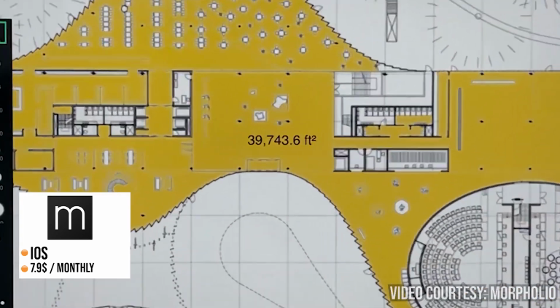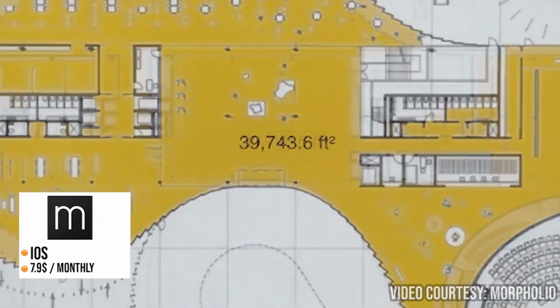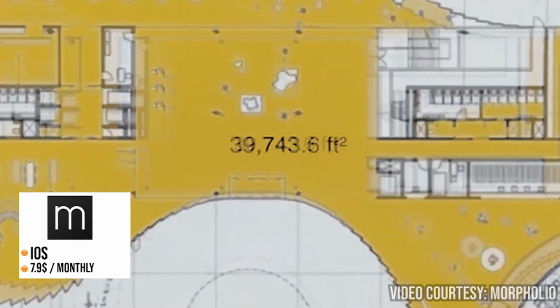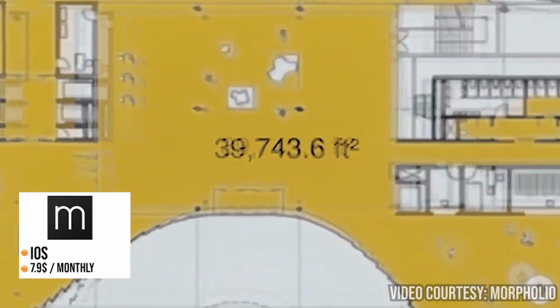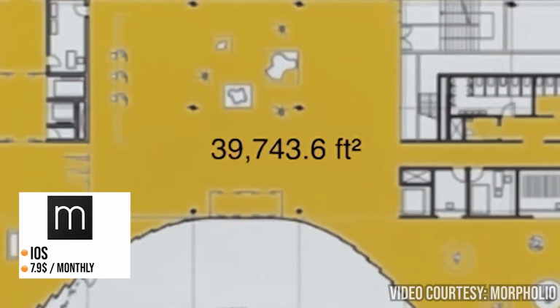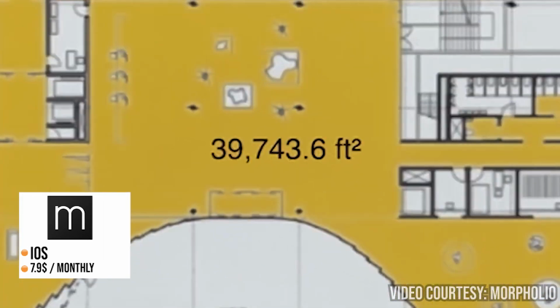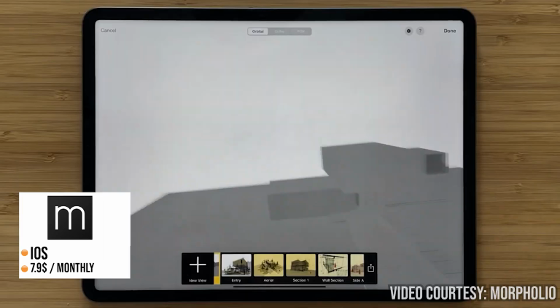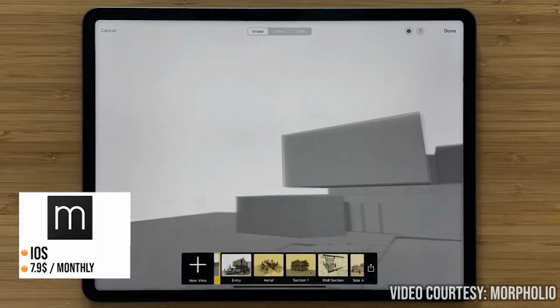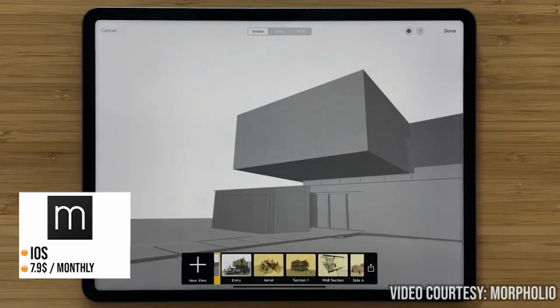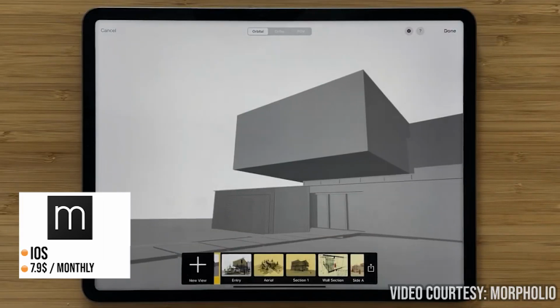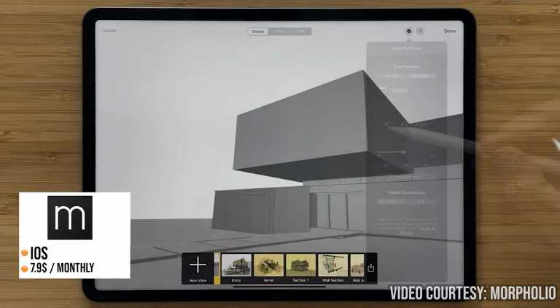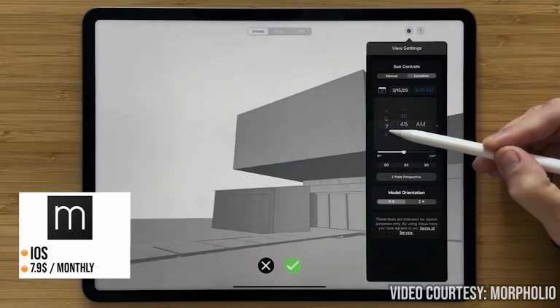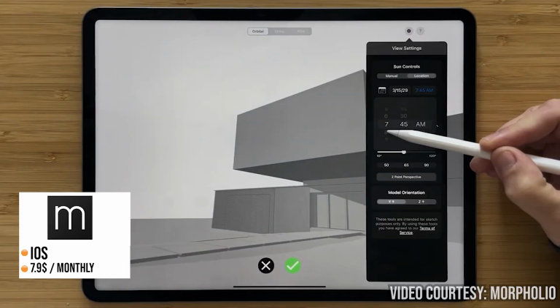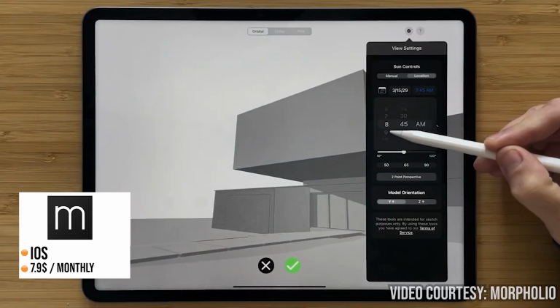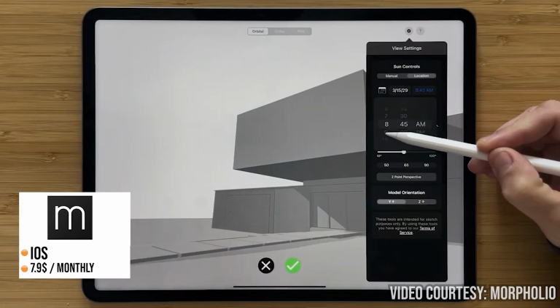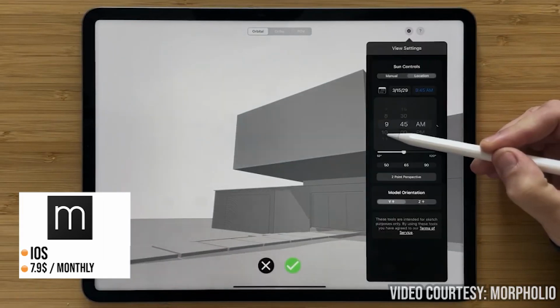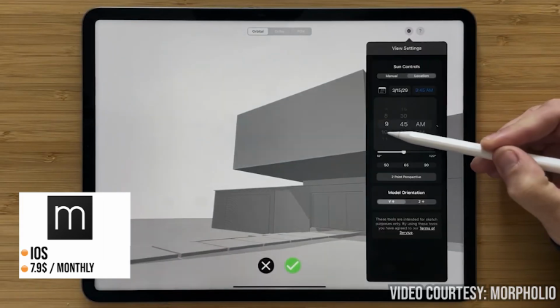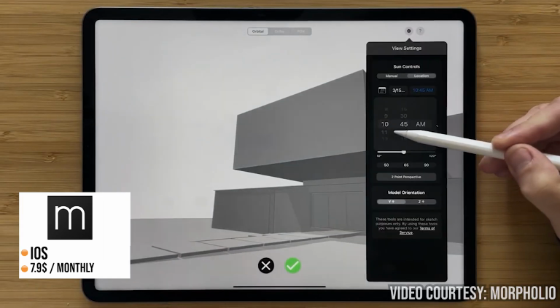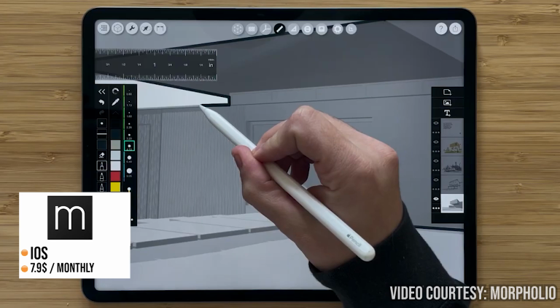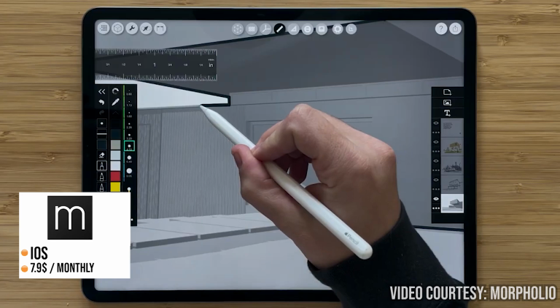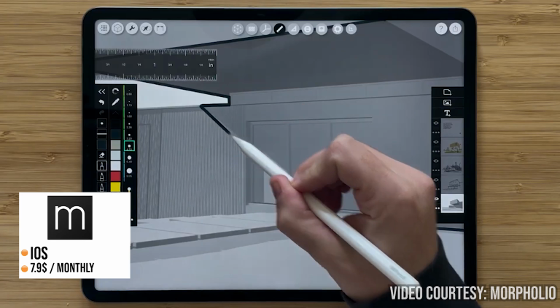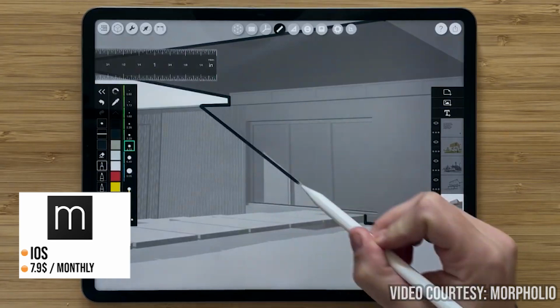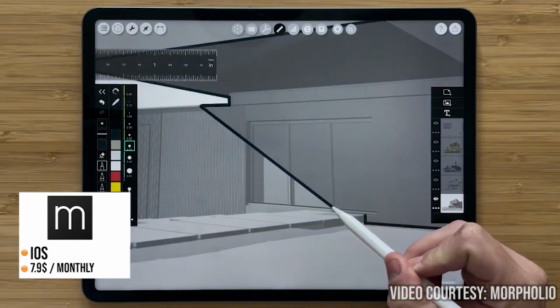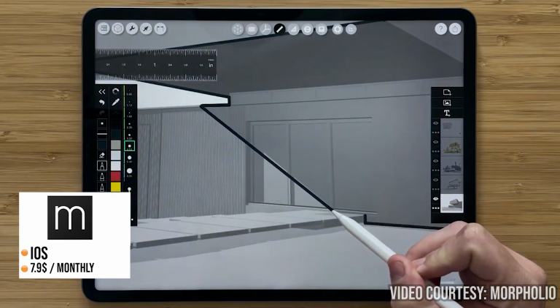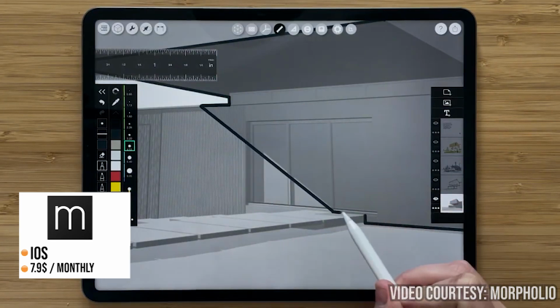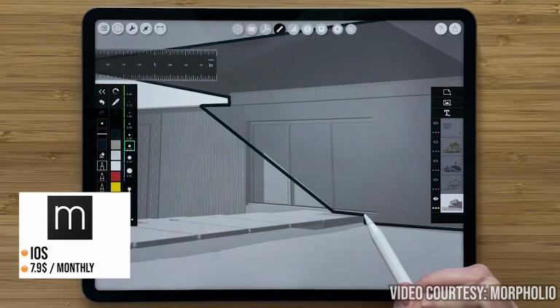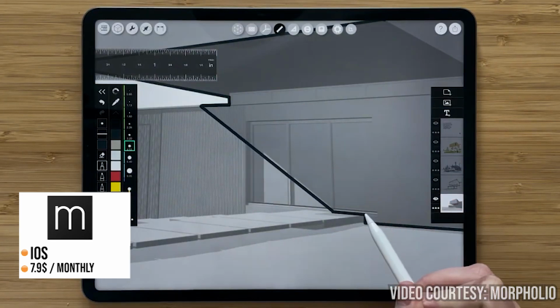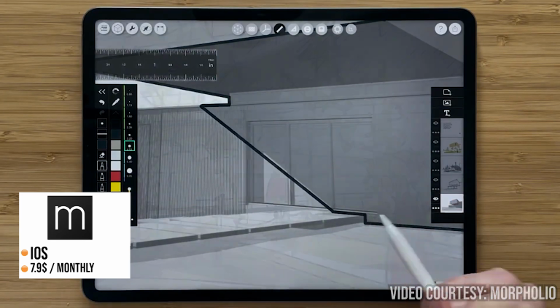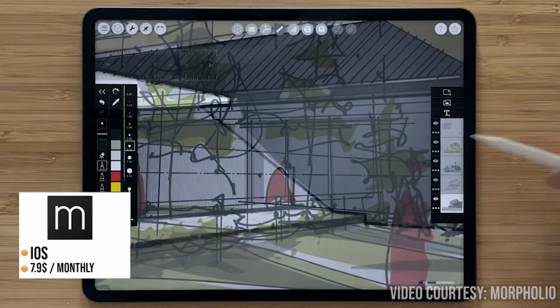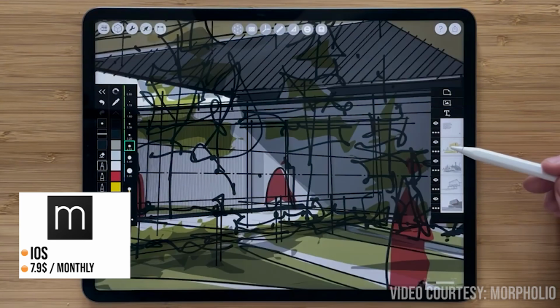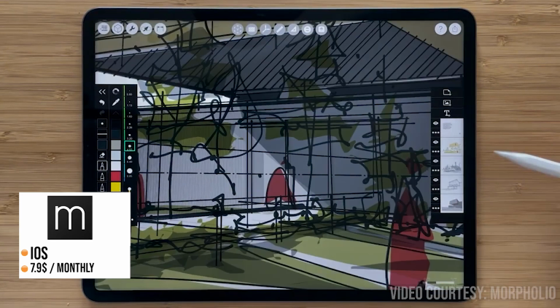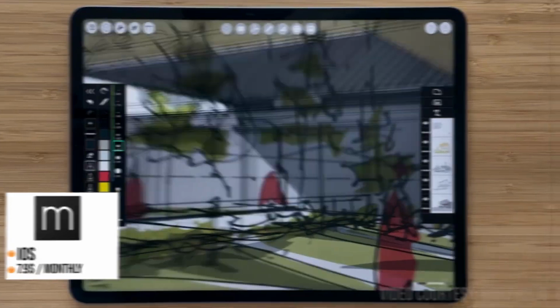You can also project your drawings in AR, and the app has integration with SketchUp as well.